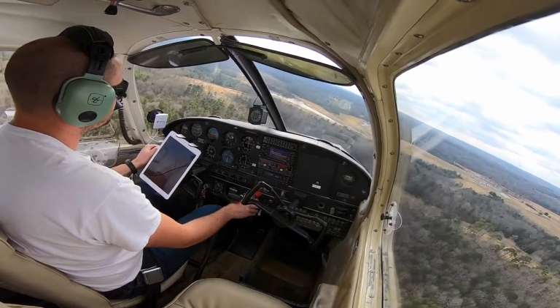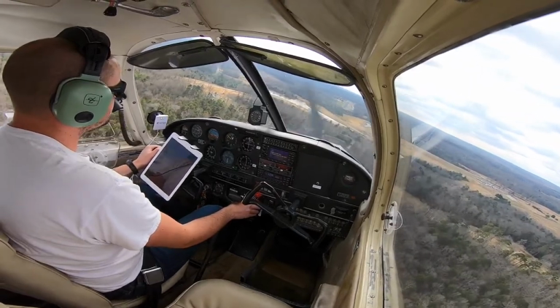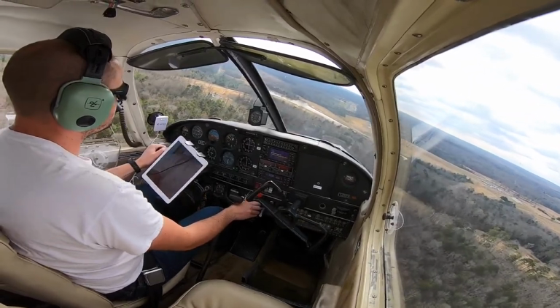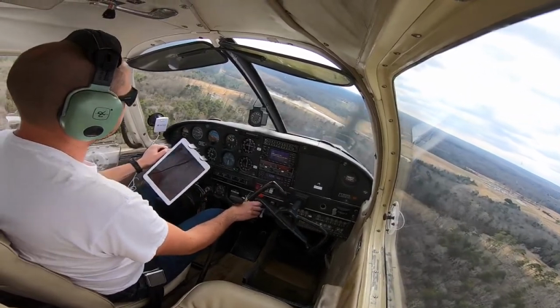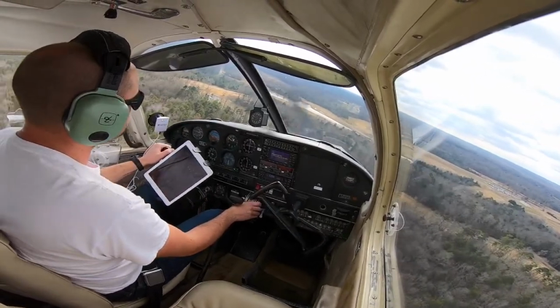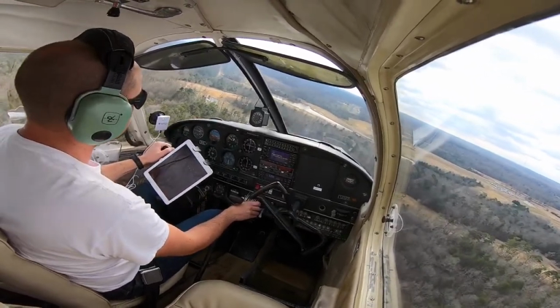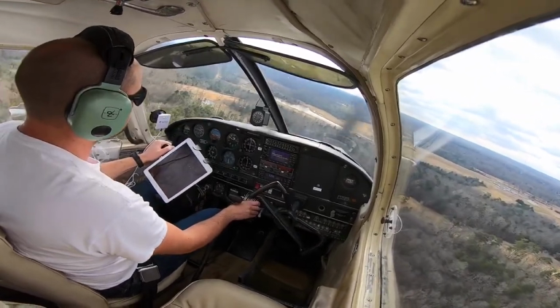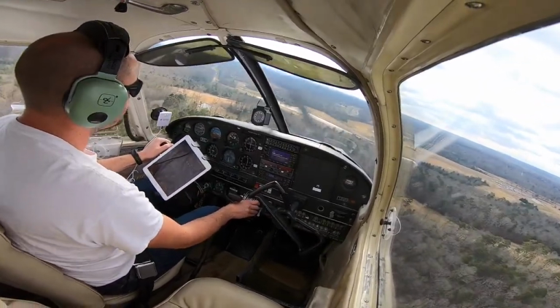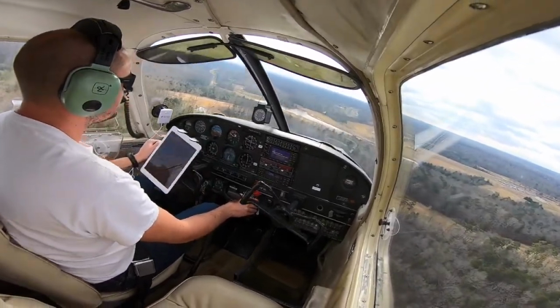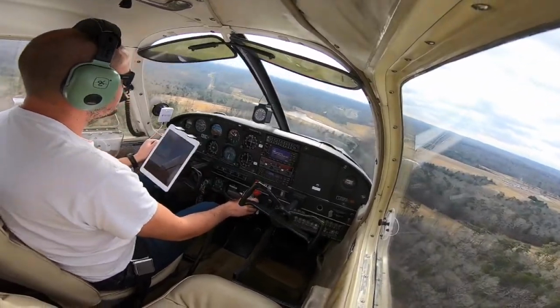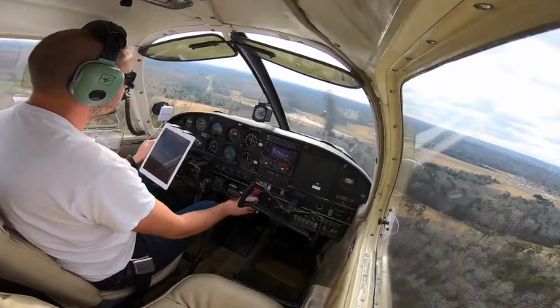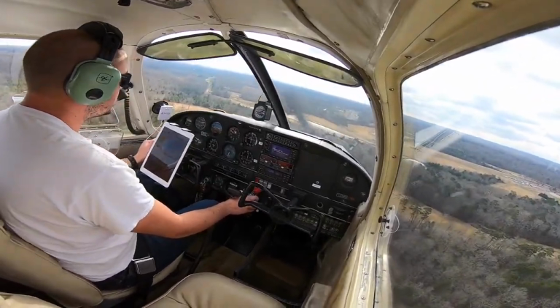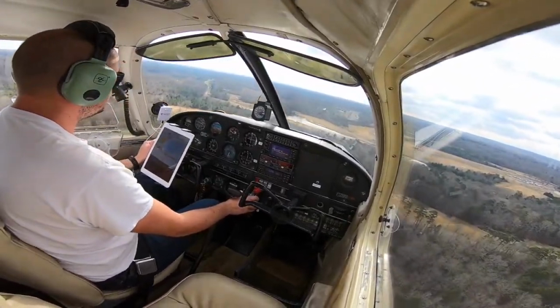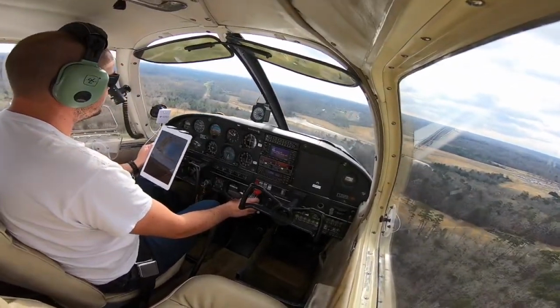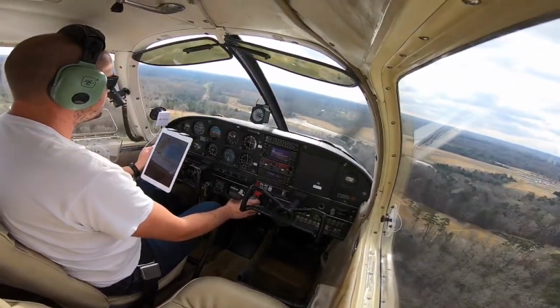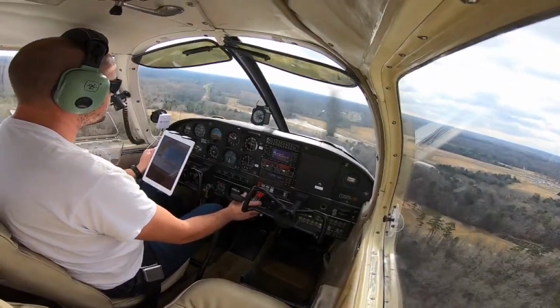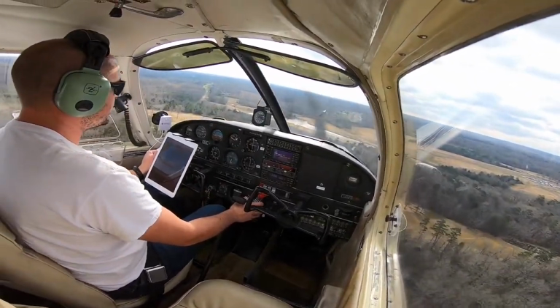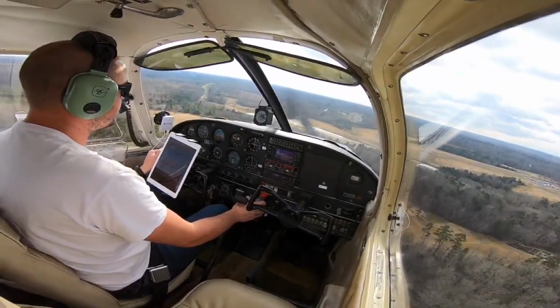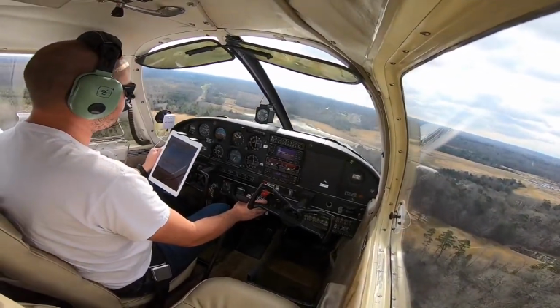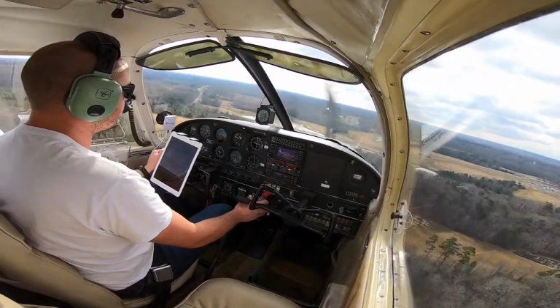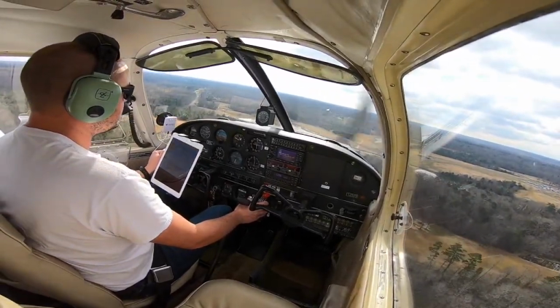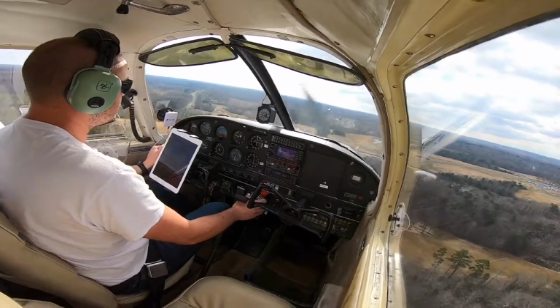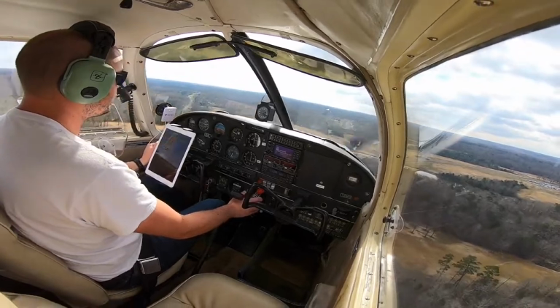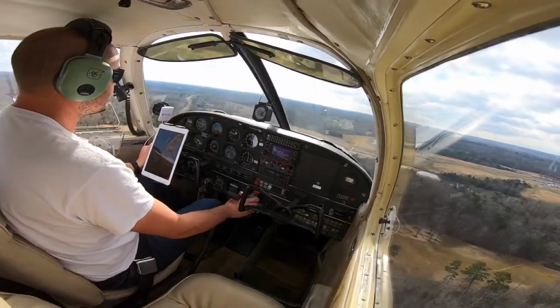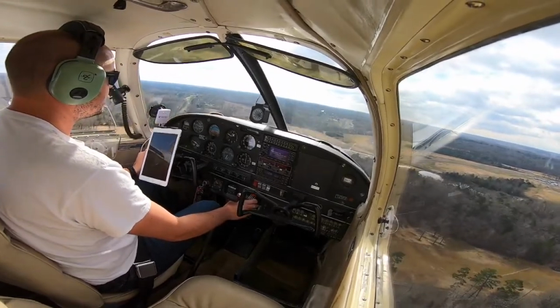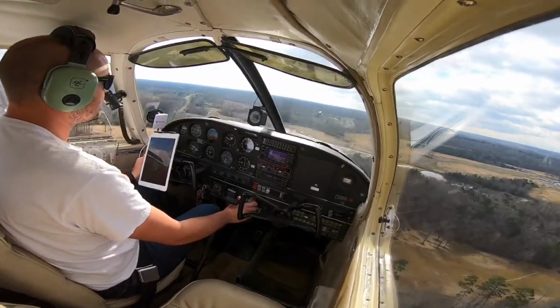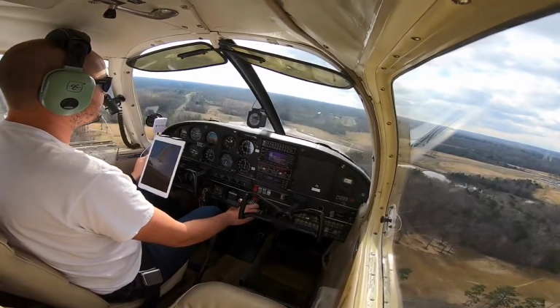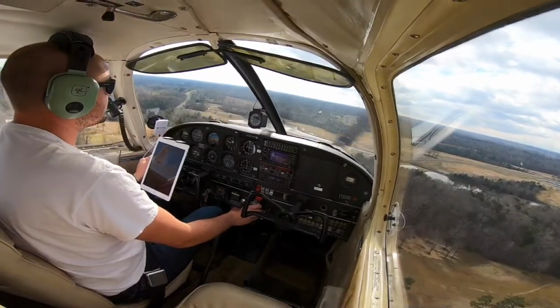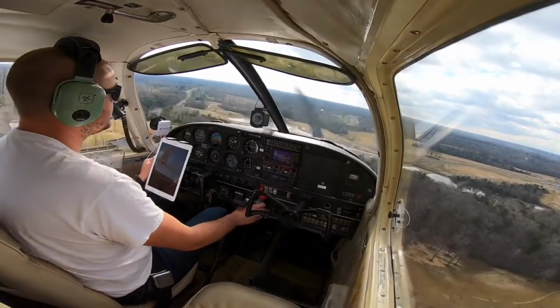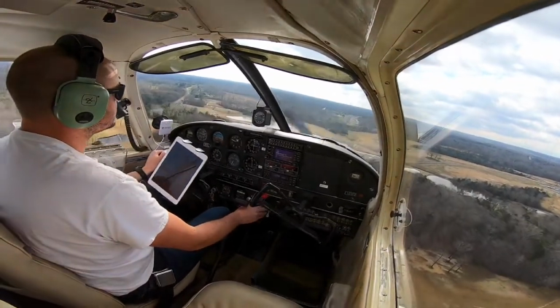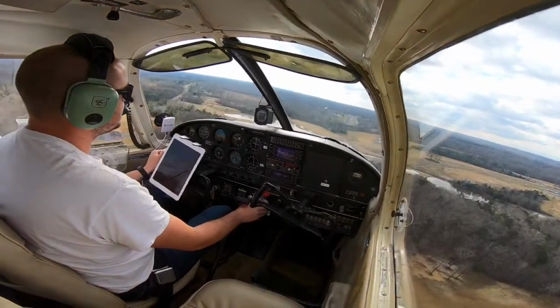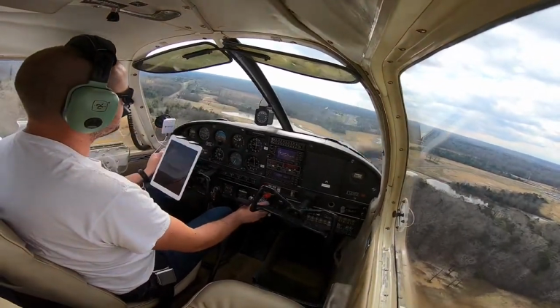We're a little shallow. Had a little bit of a quartering headwind here and it messed up my base-to-final turn.